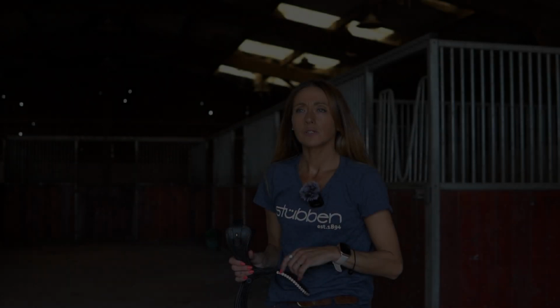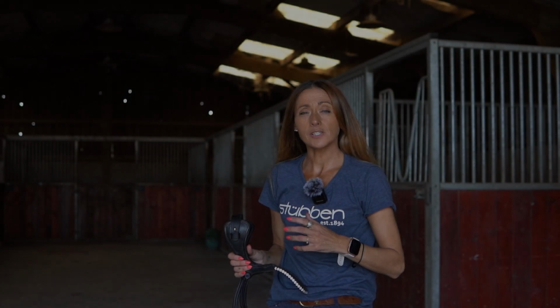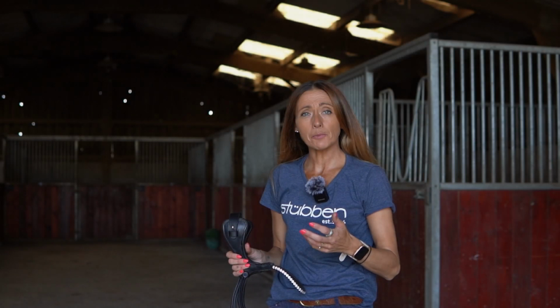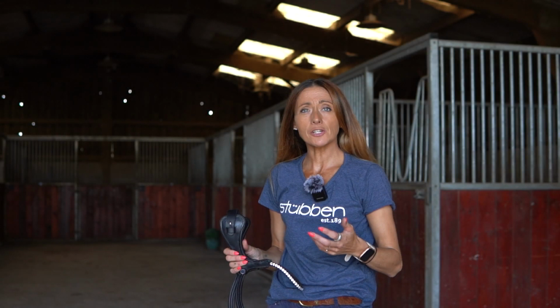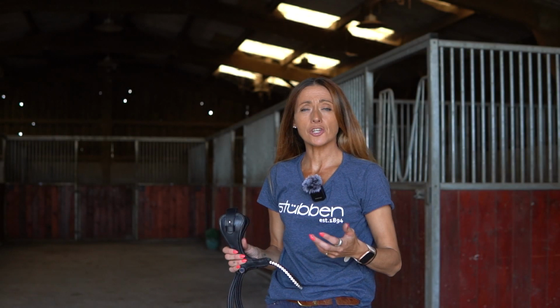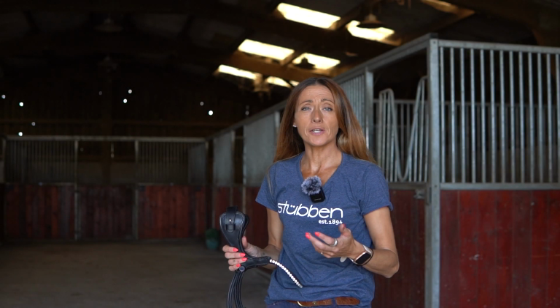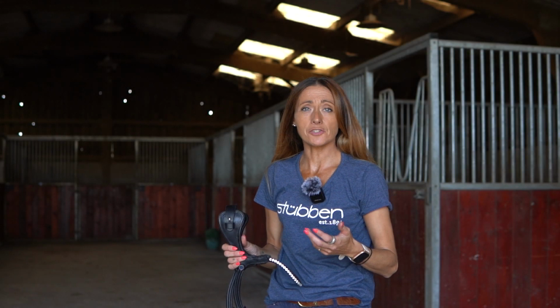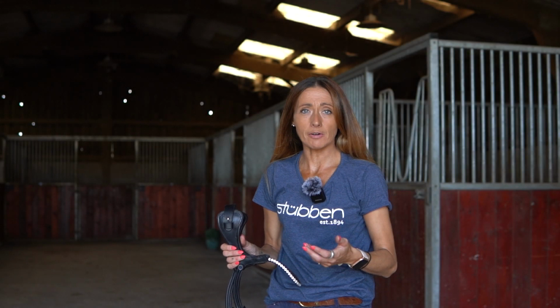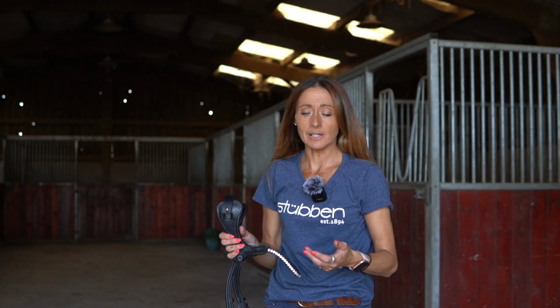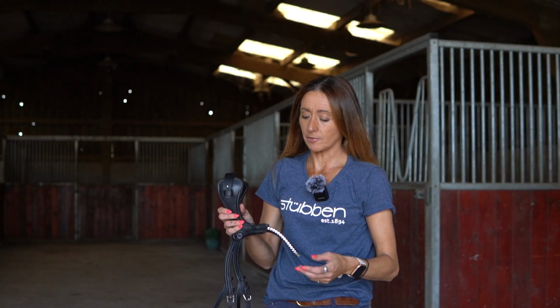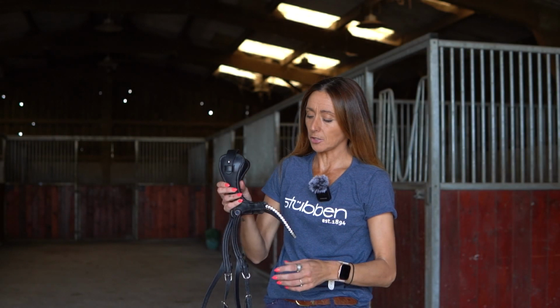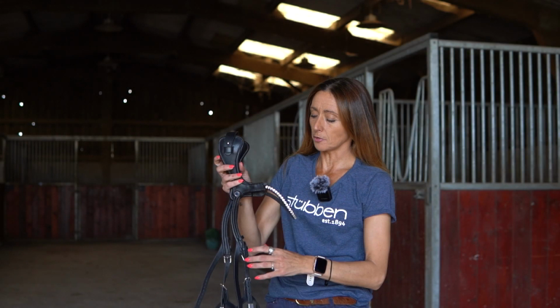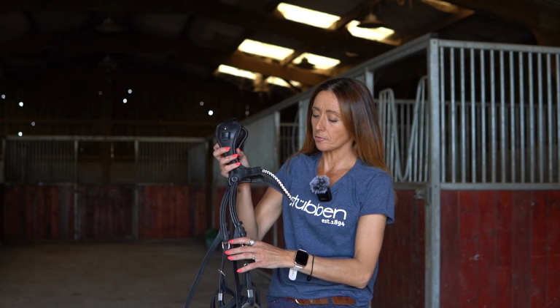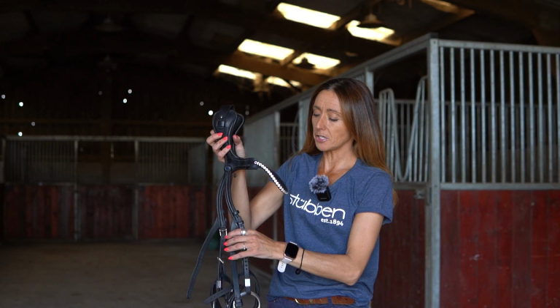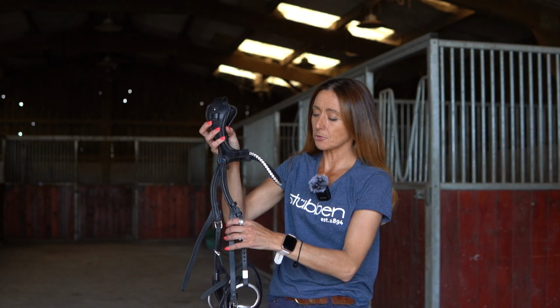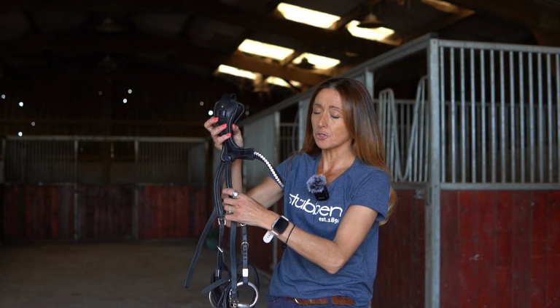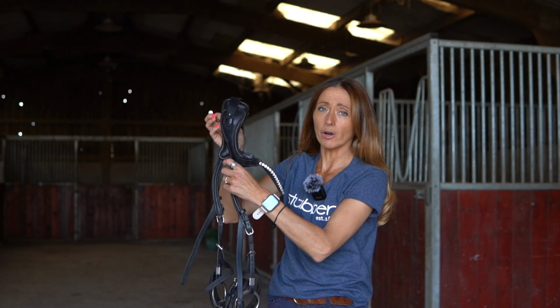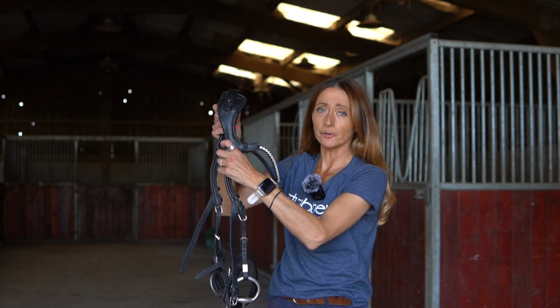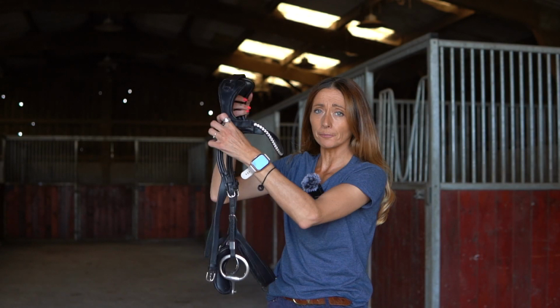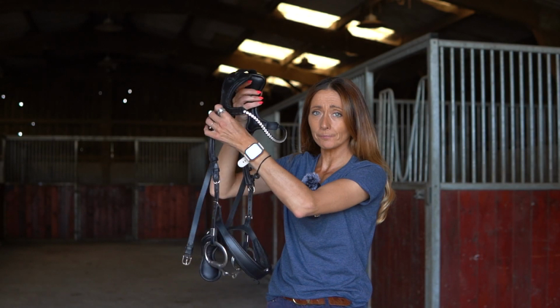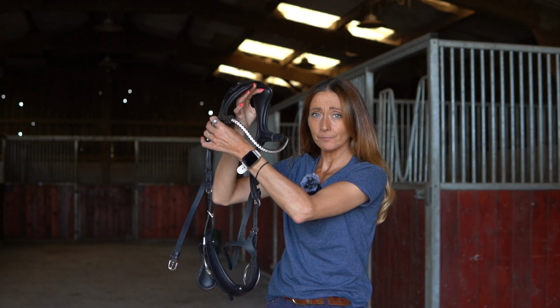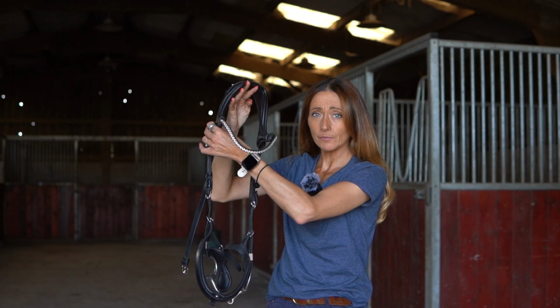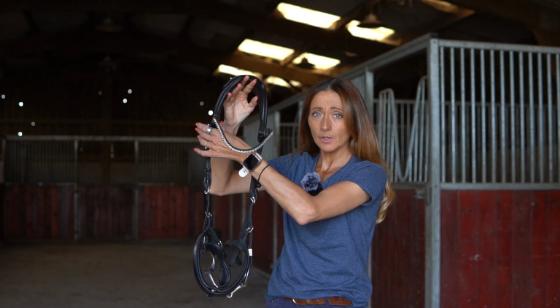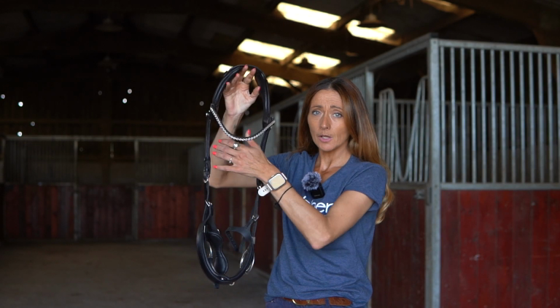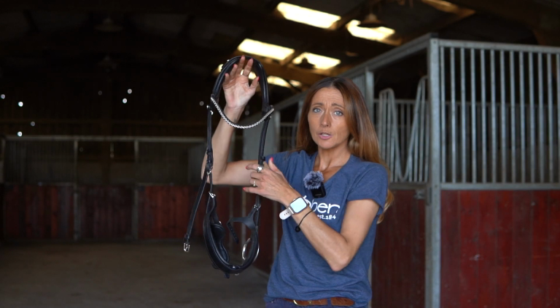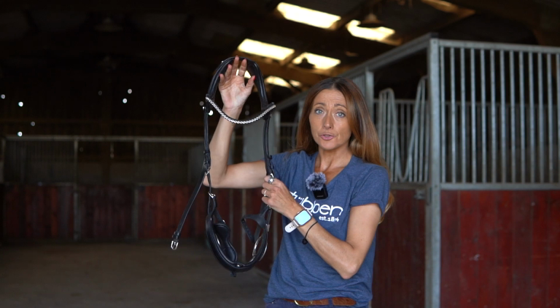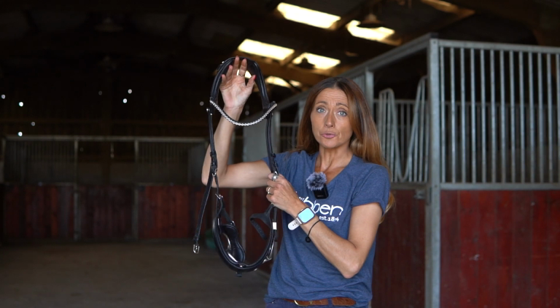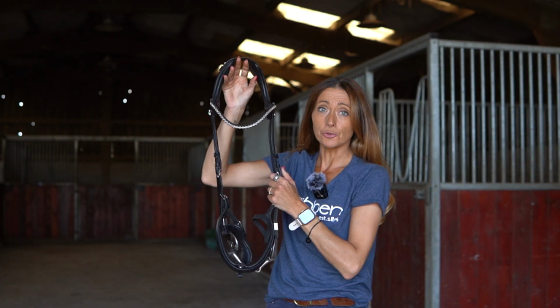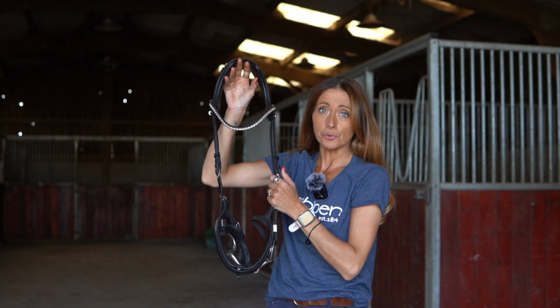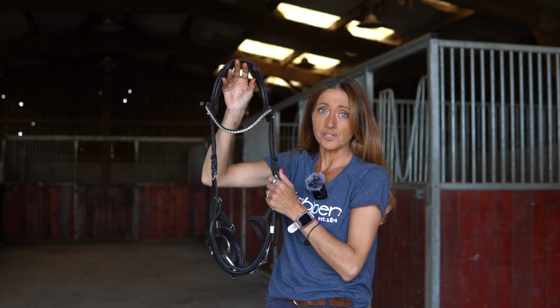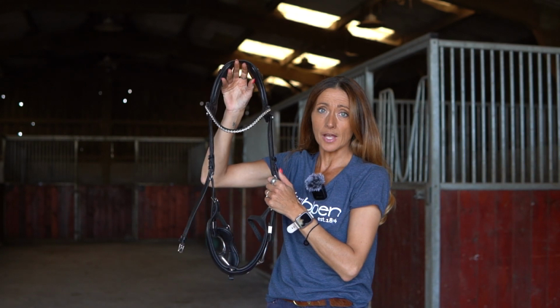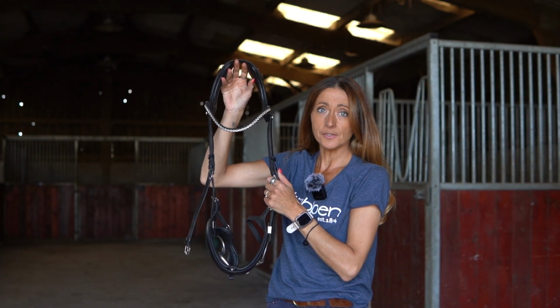Today we're going to show you how to correctly fit your Freedom 2 bridle to your horse's head.